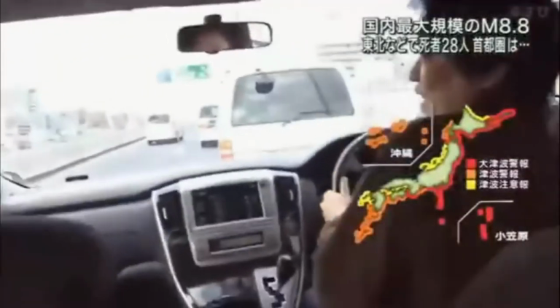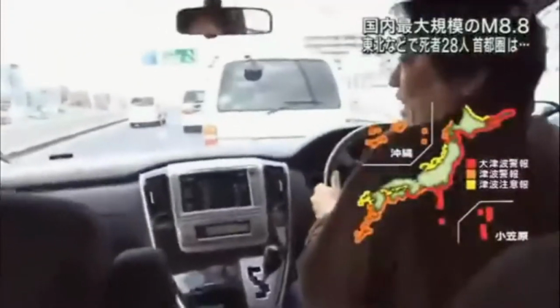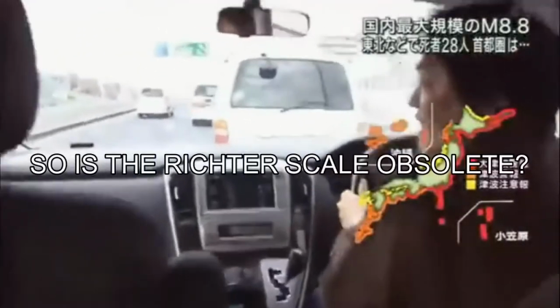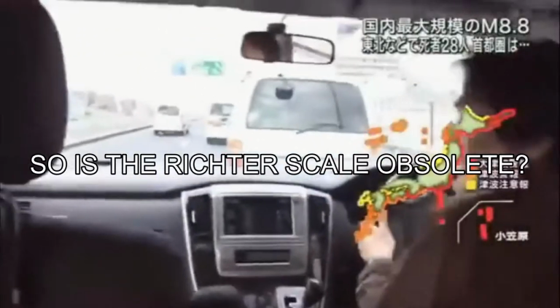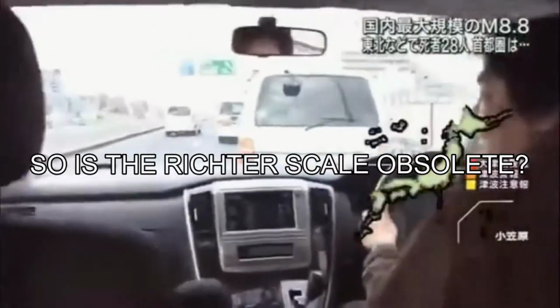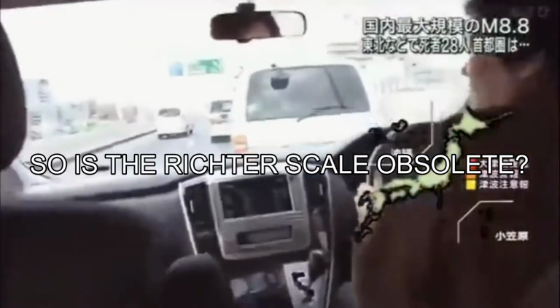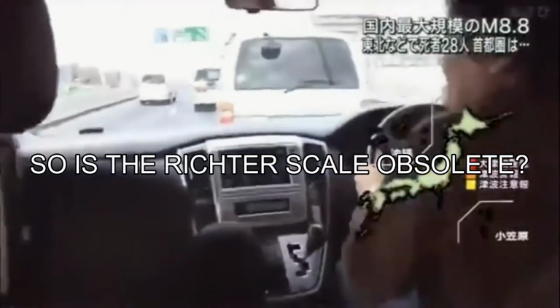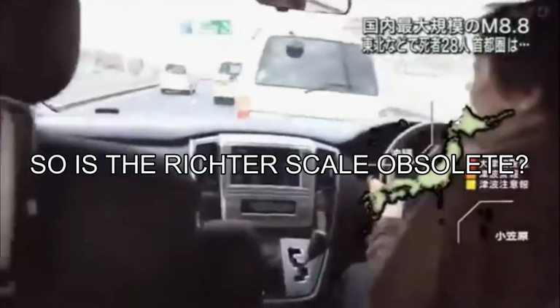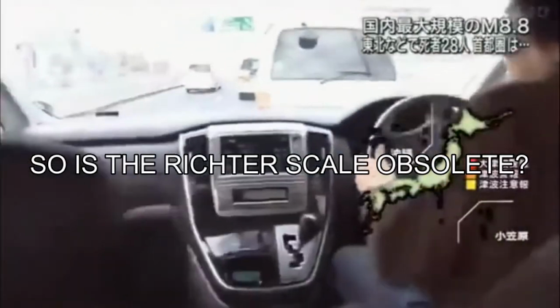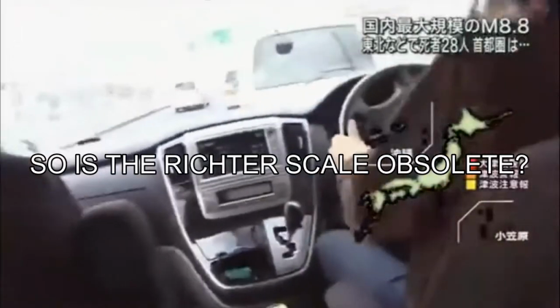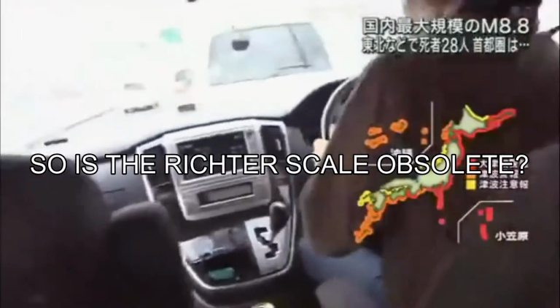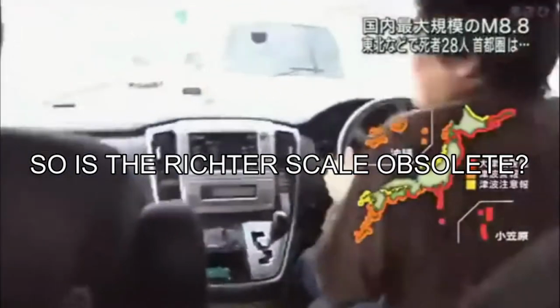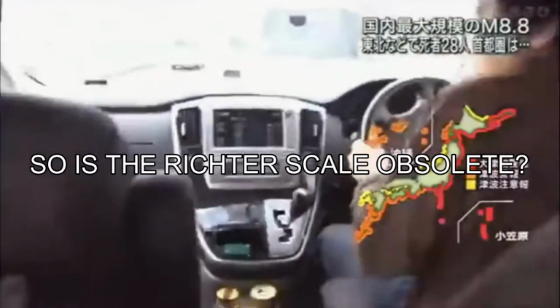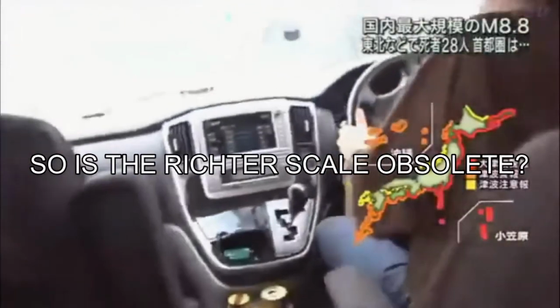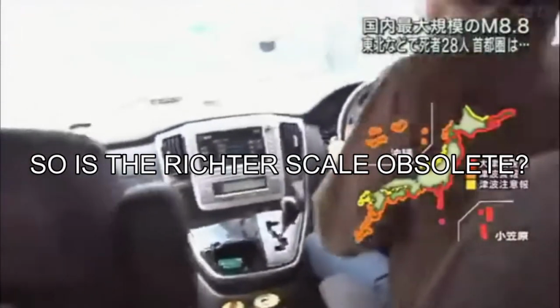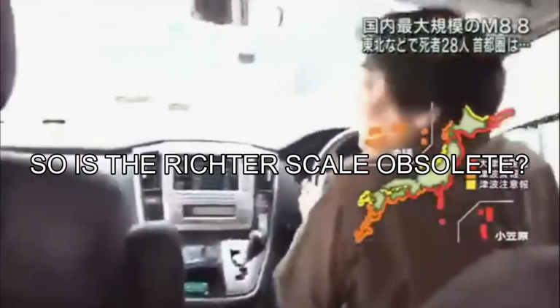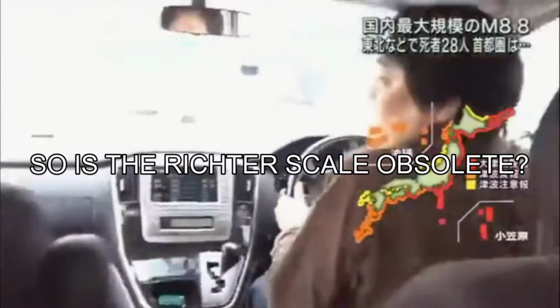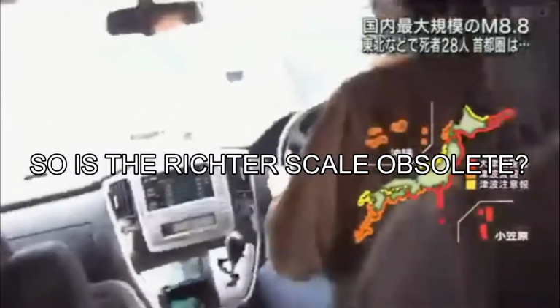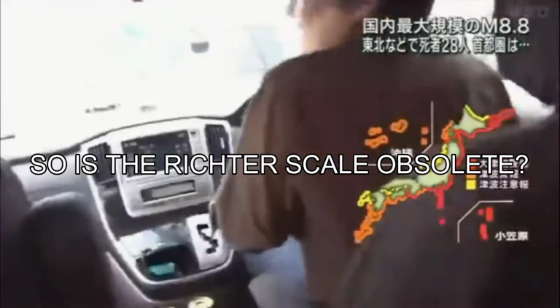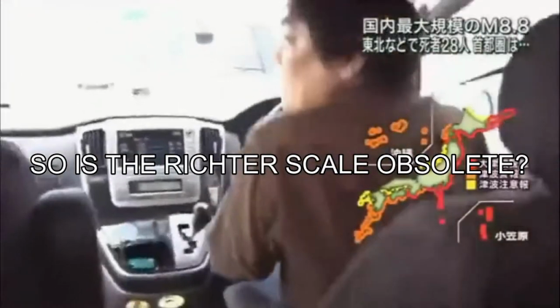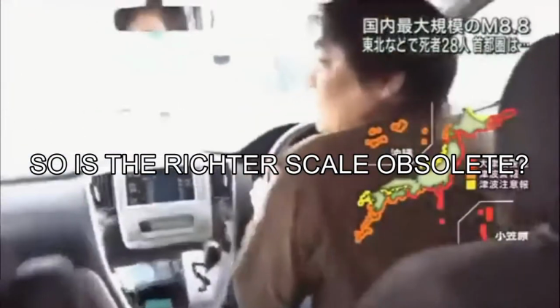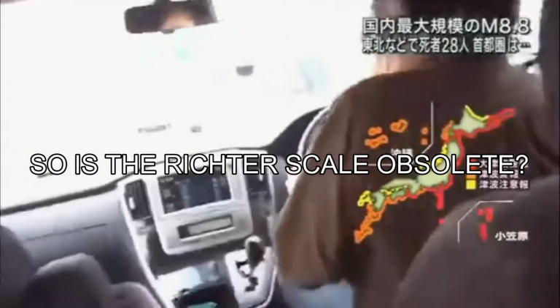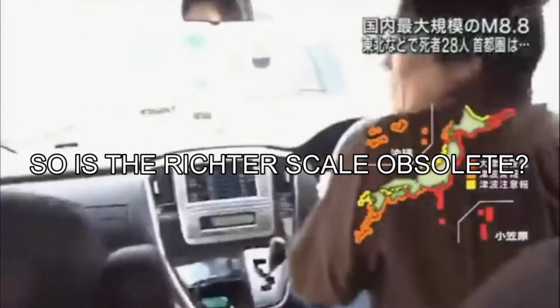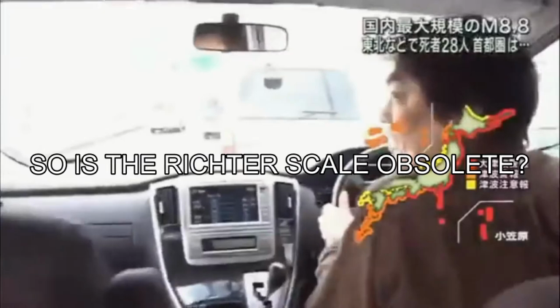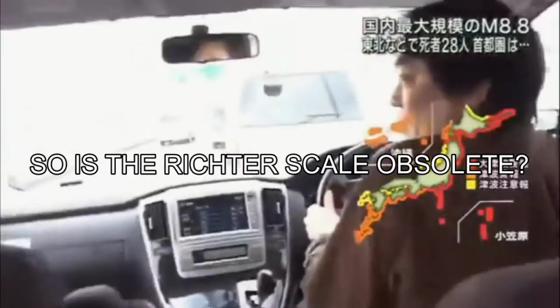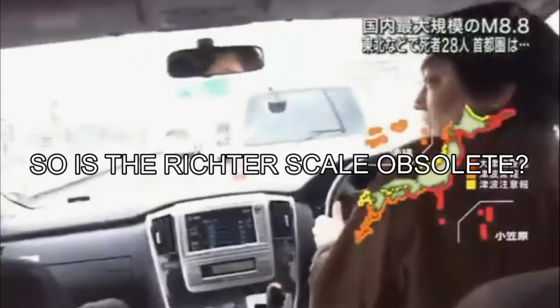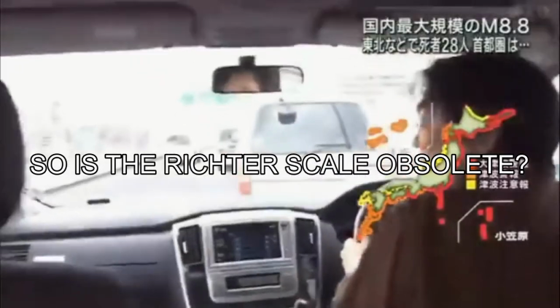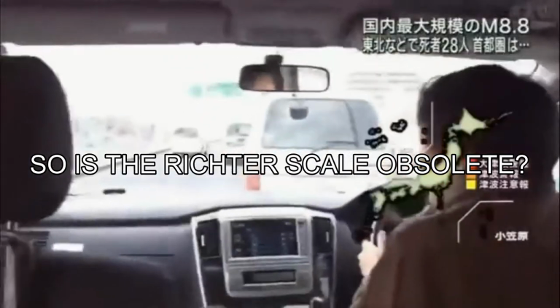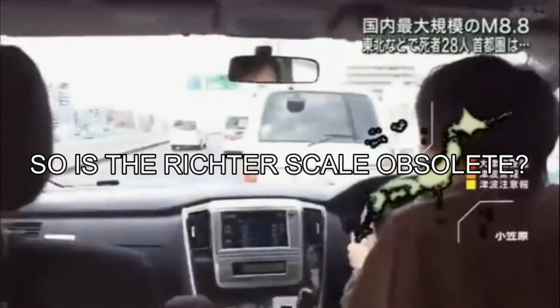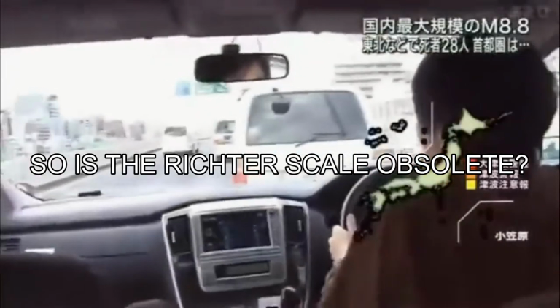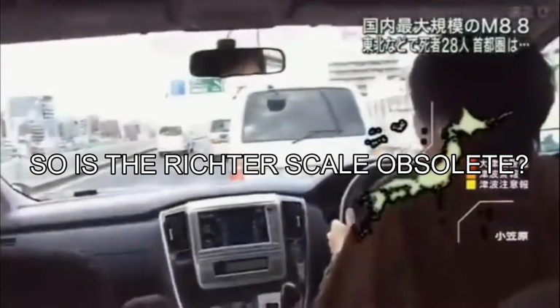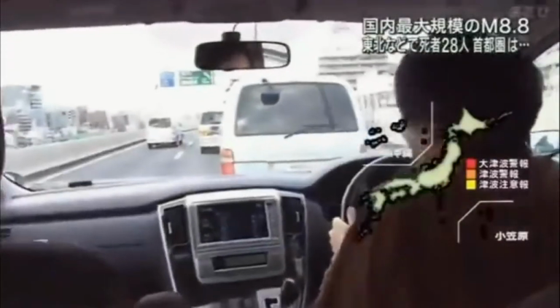So is the Richter scale obsolete then? Not really — it's still rather useful for smaller earthquakes.